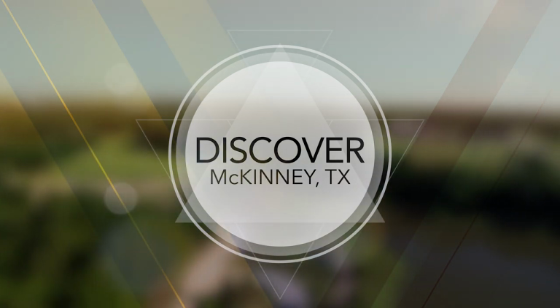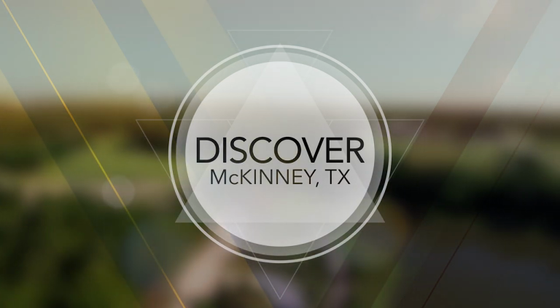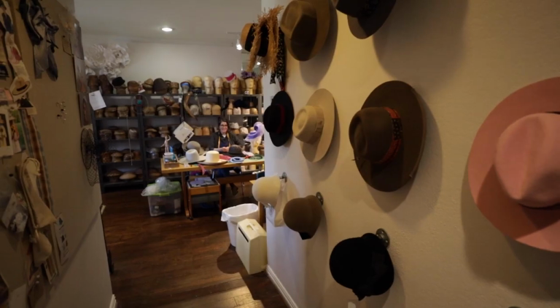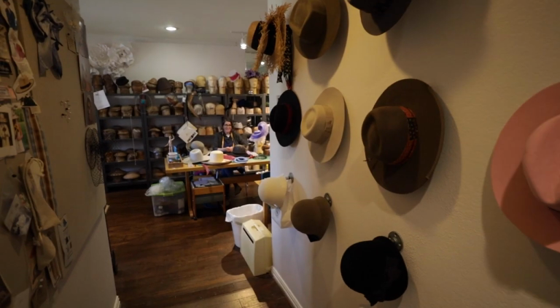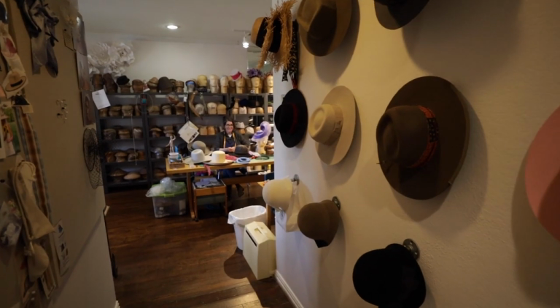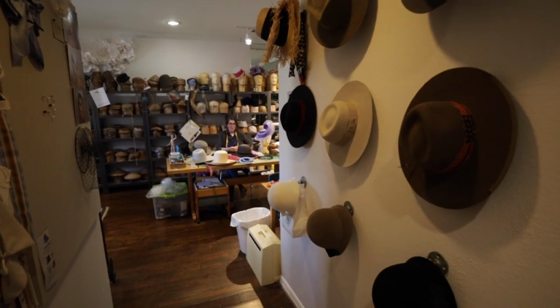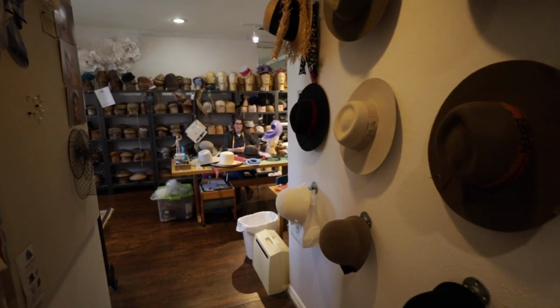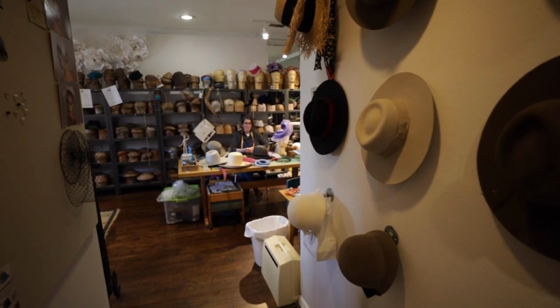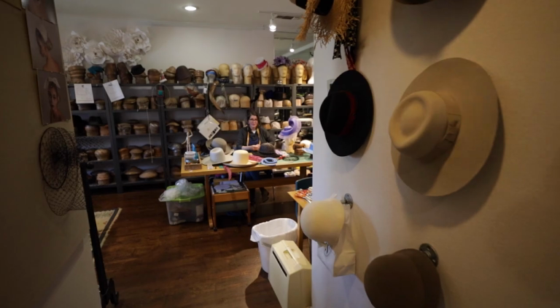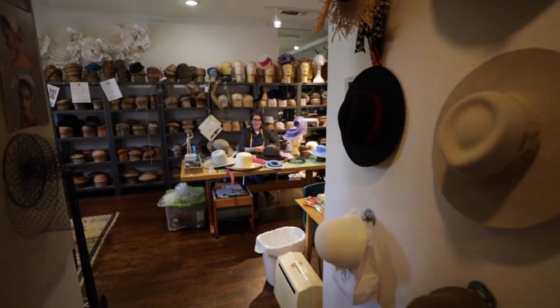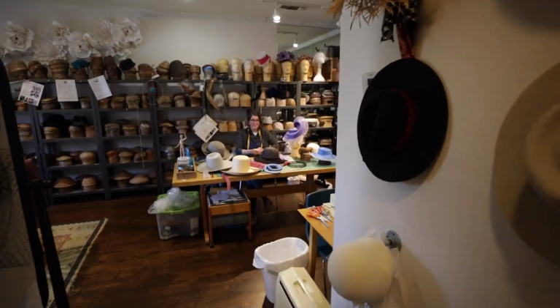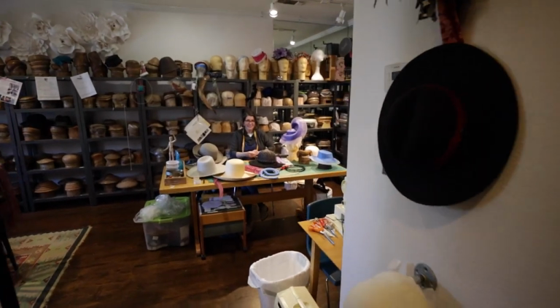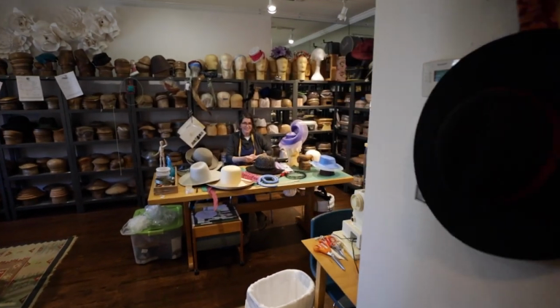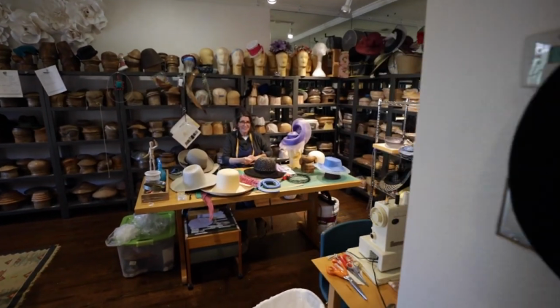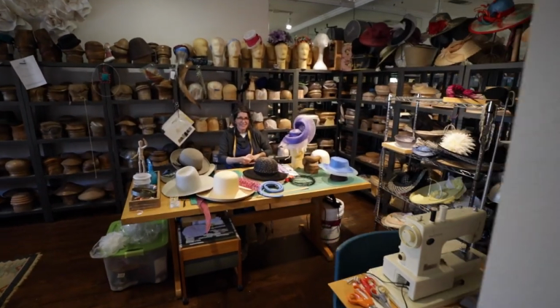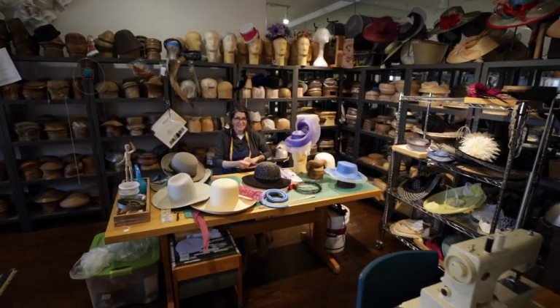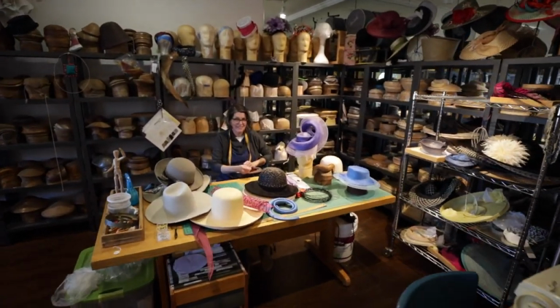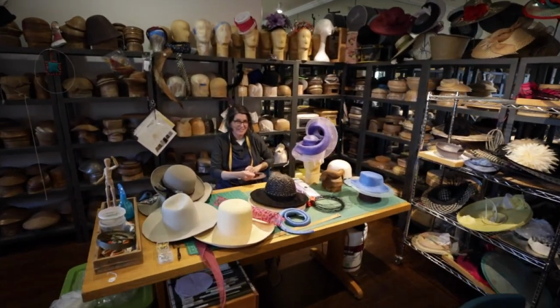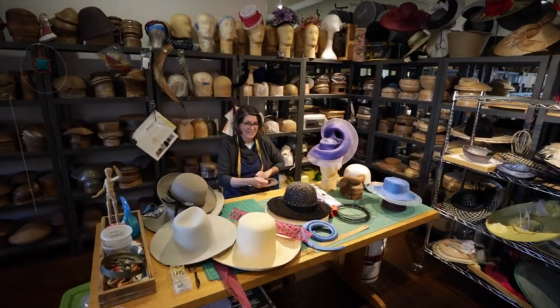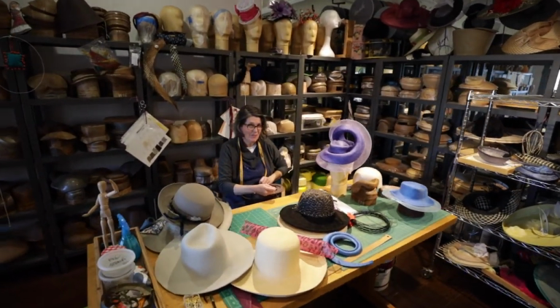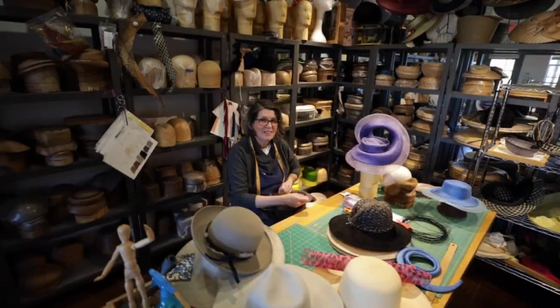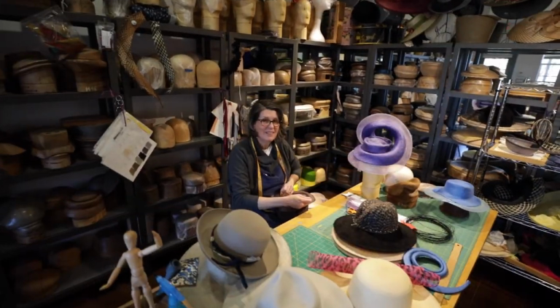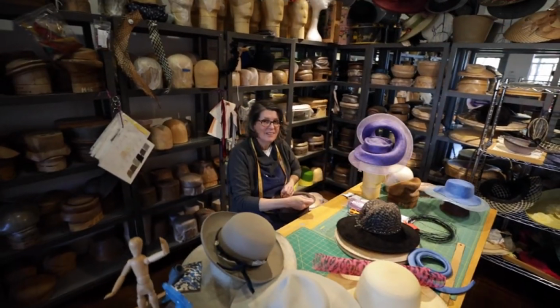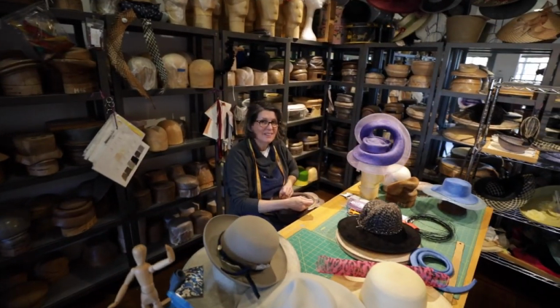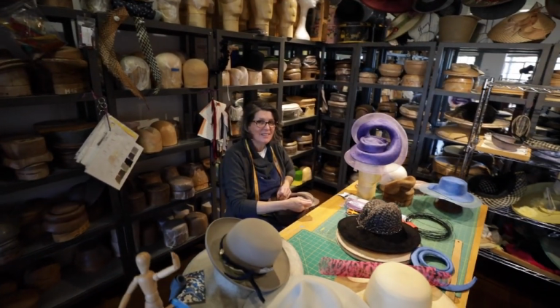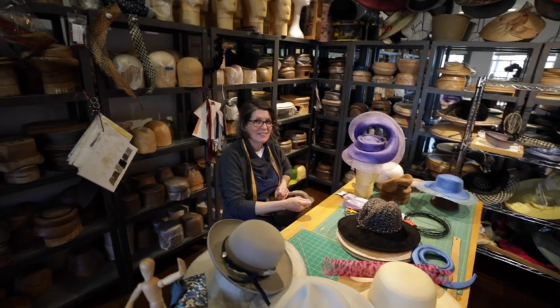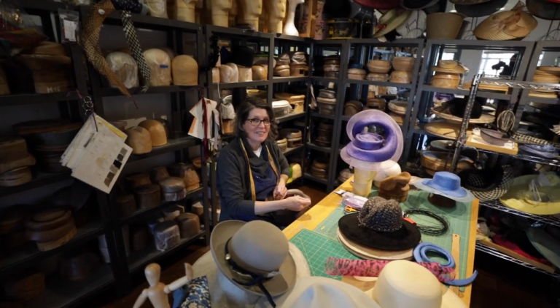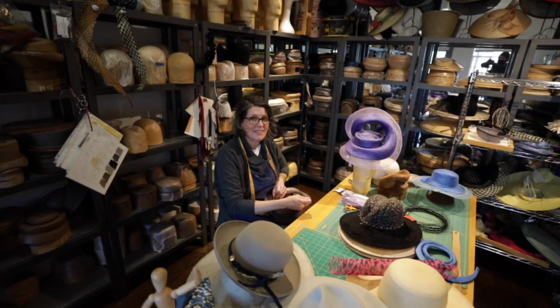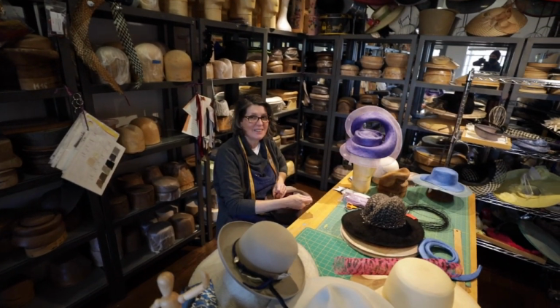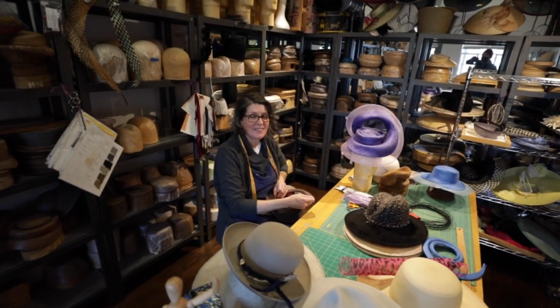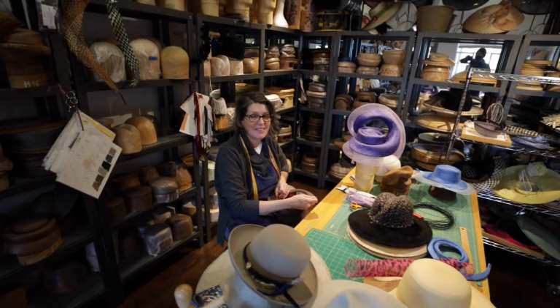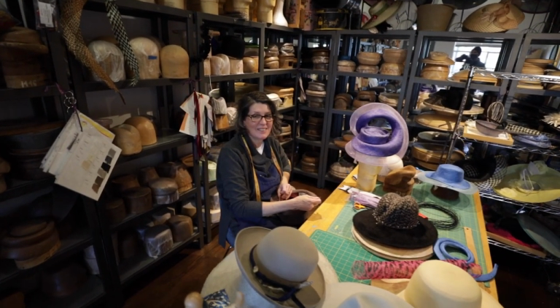My name is Jenny Matheson Foster and I own Bay Willow Design, which is a millinery studio.